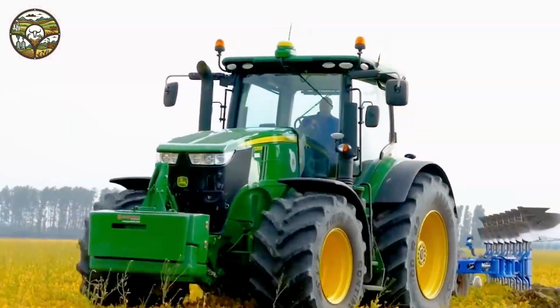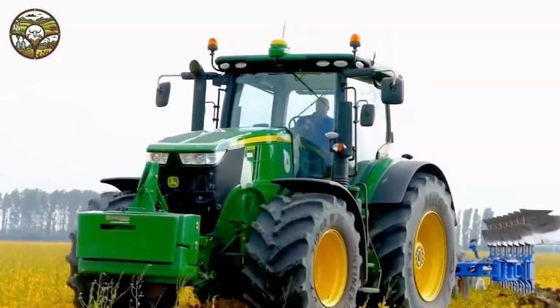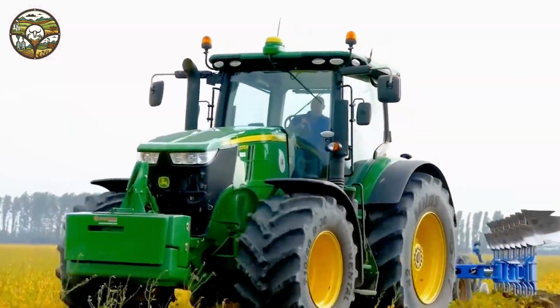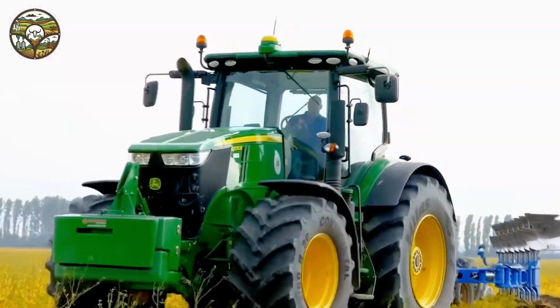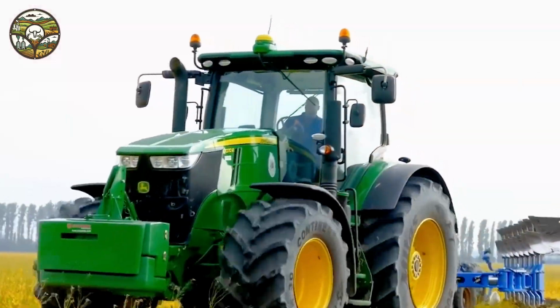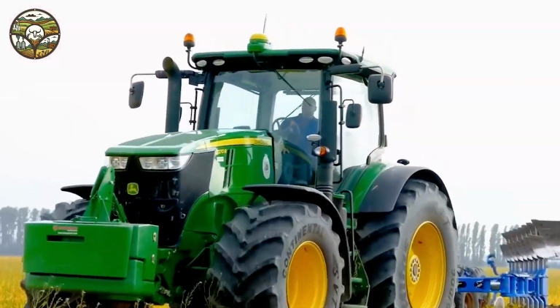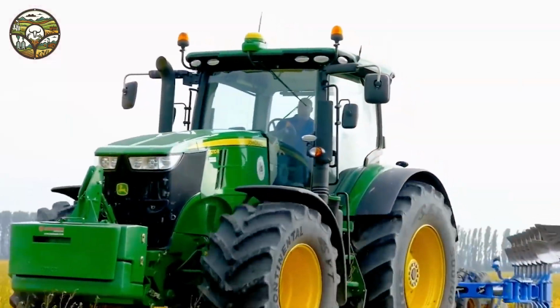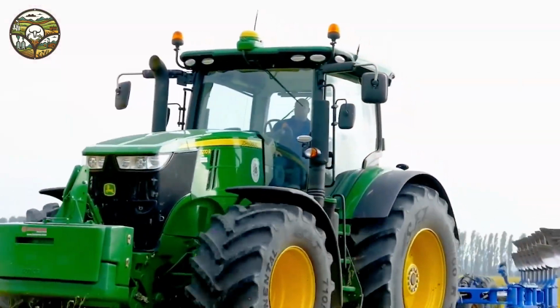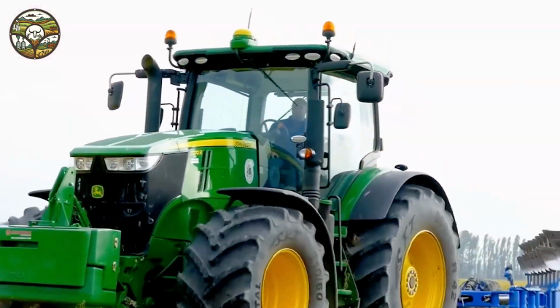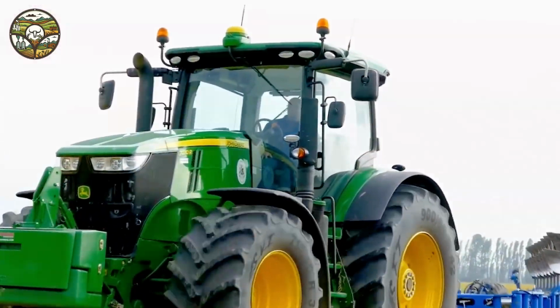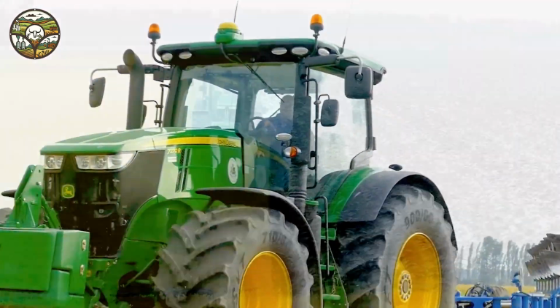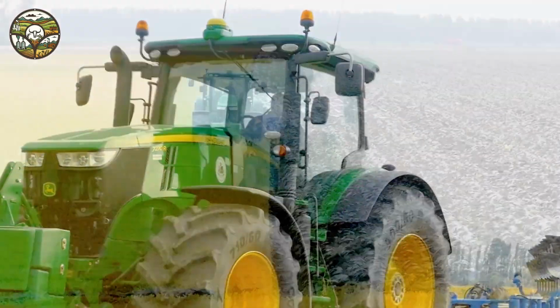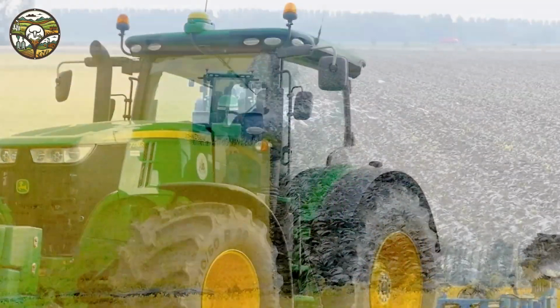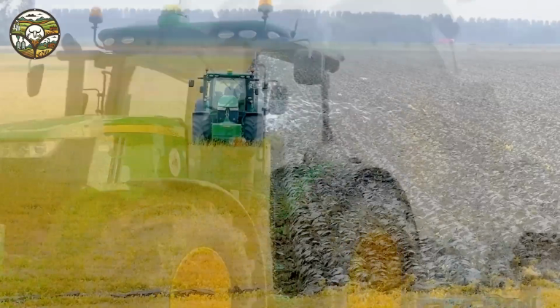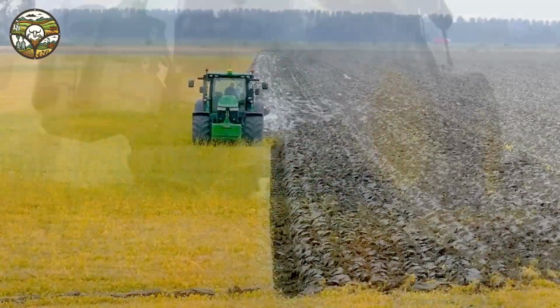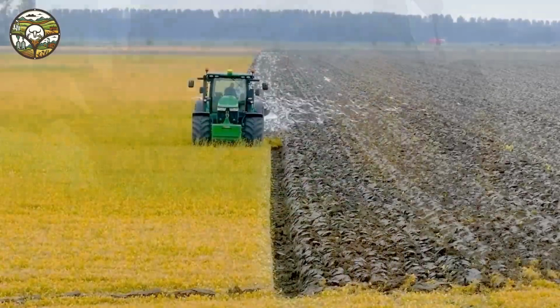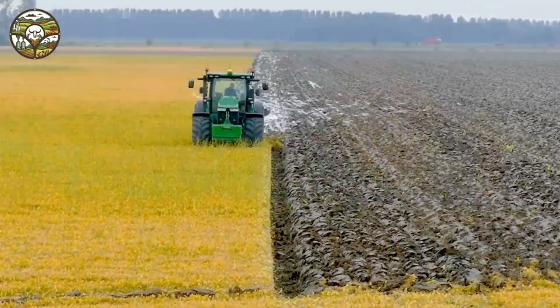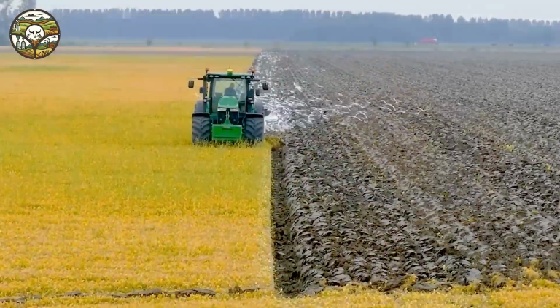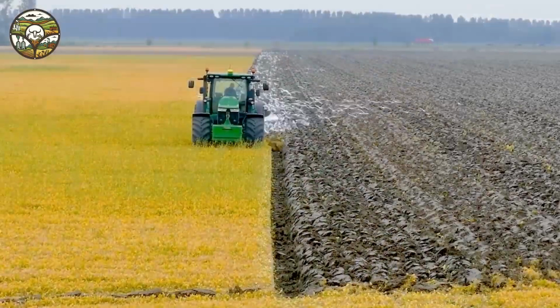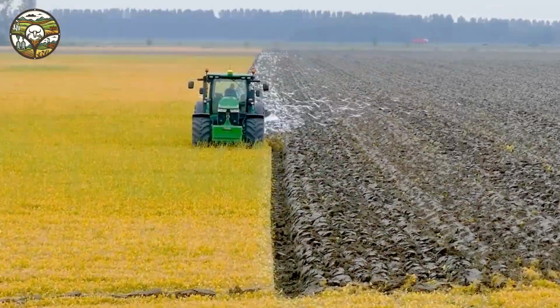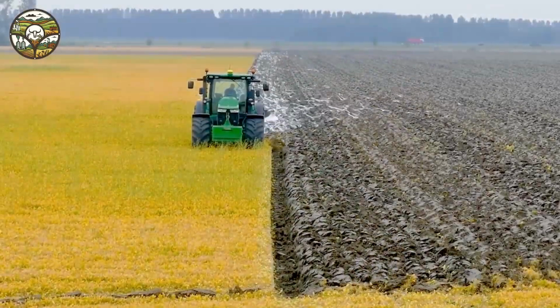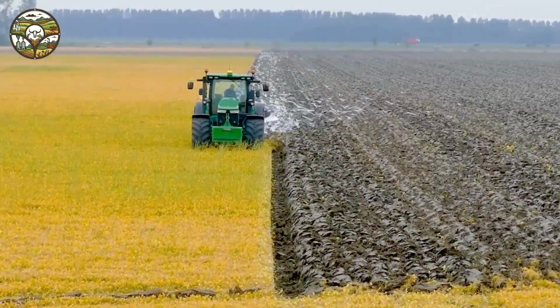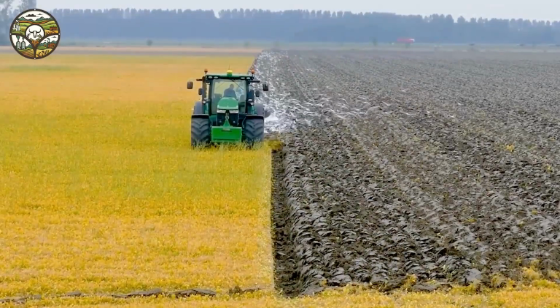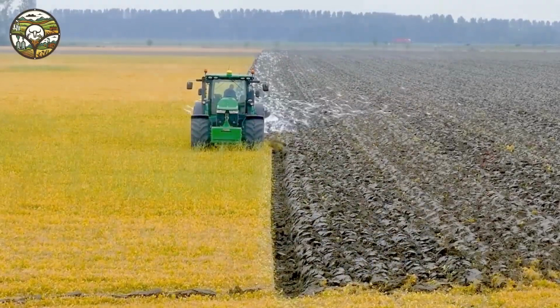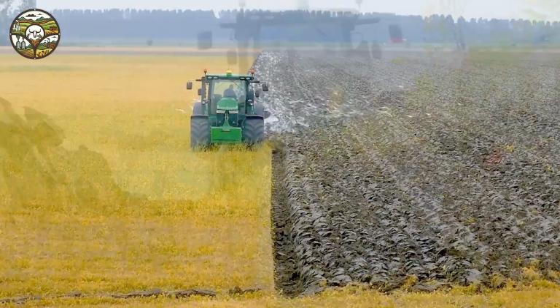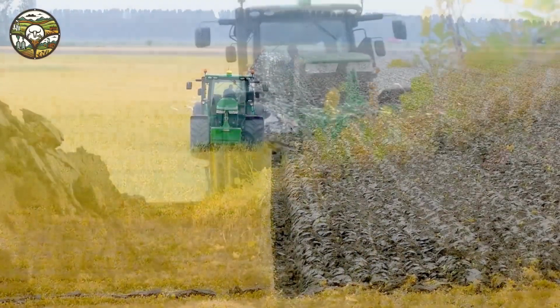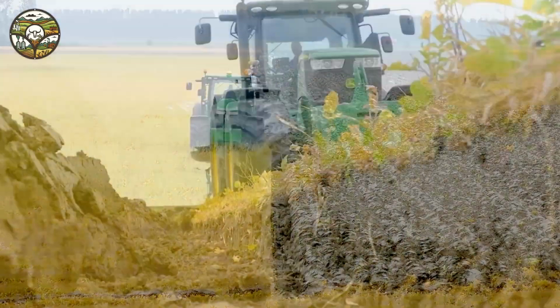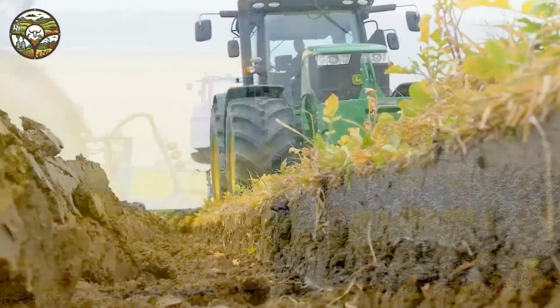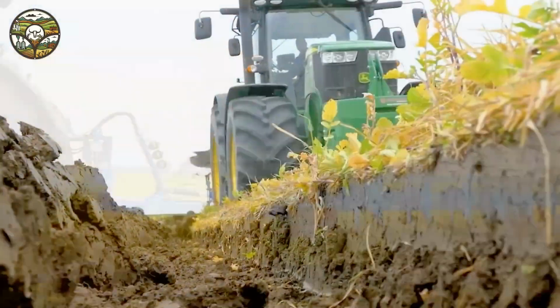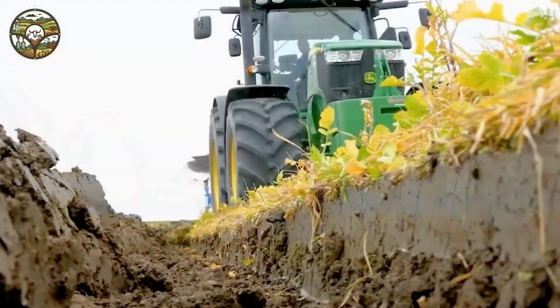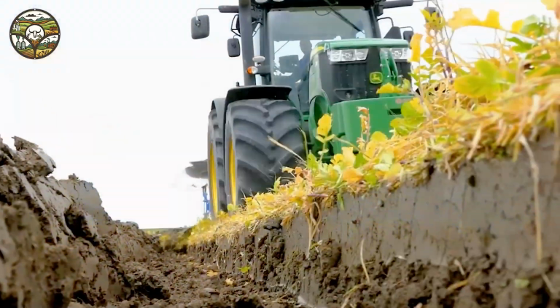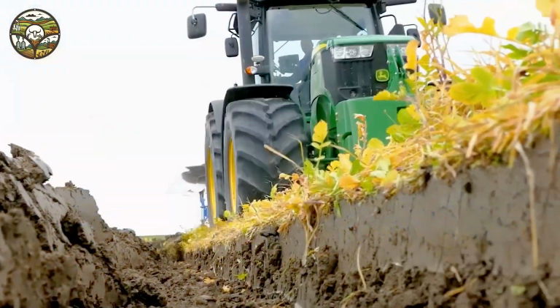Imagine finishing the plowing work in a fraction of the time it would have taken before — it's truly impressive, isn't it?